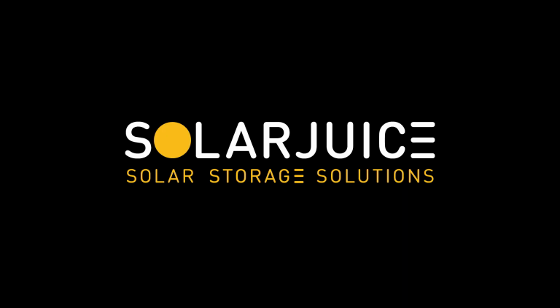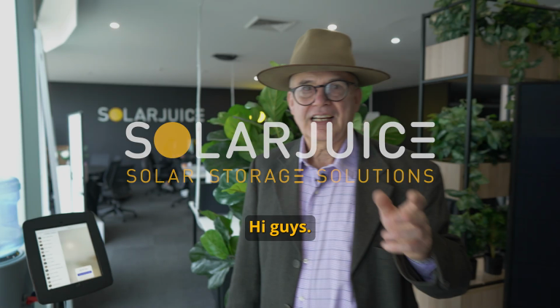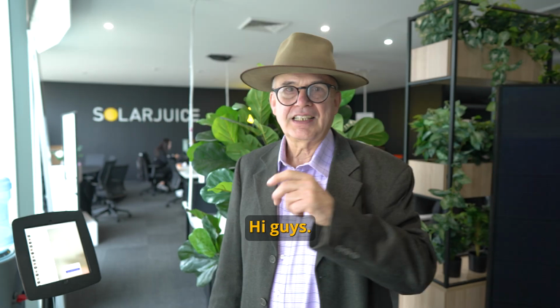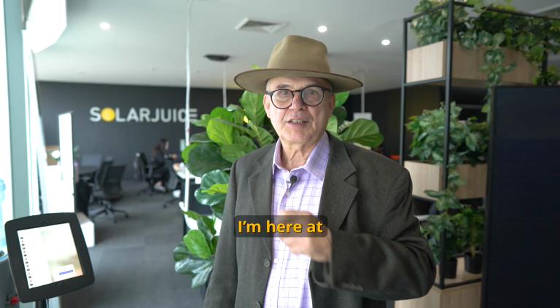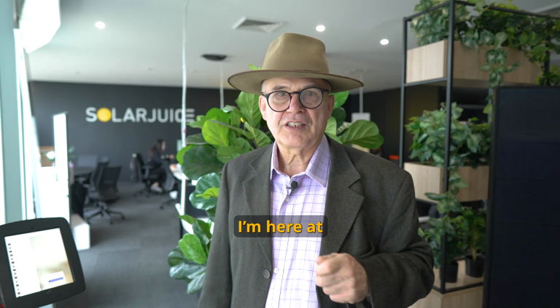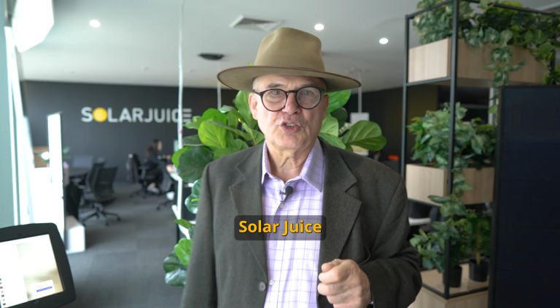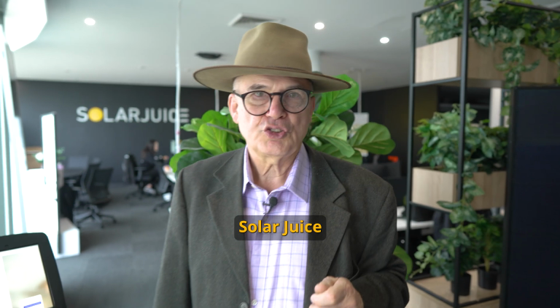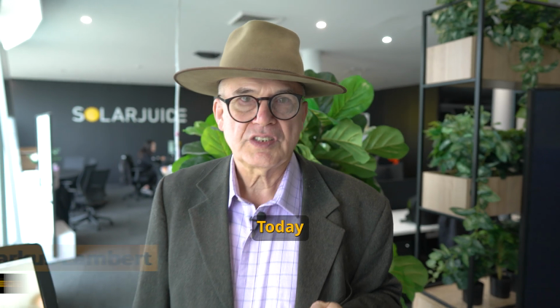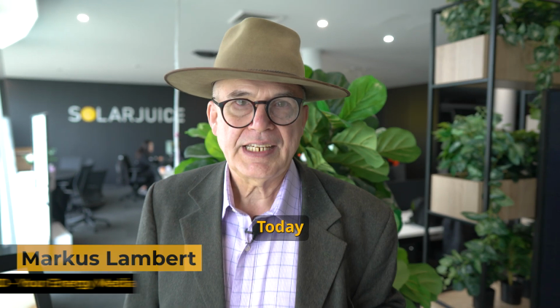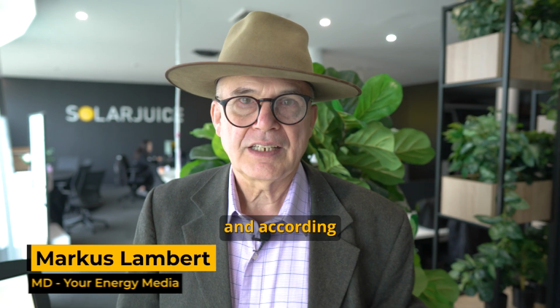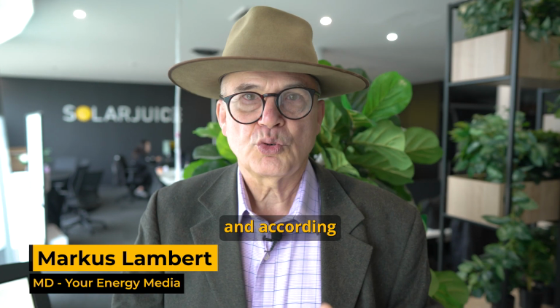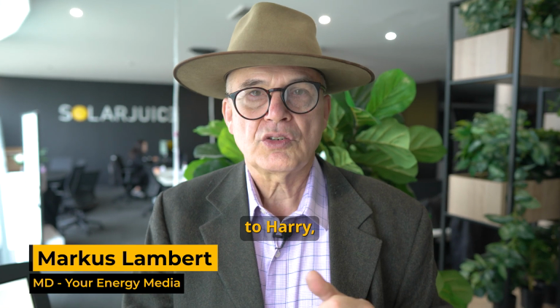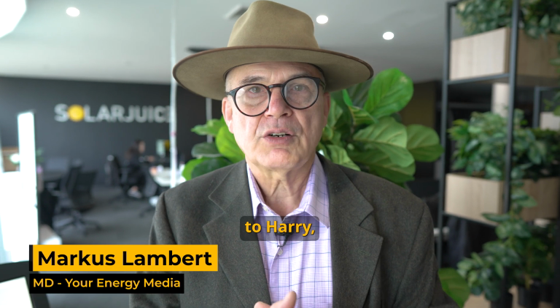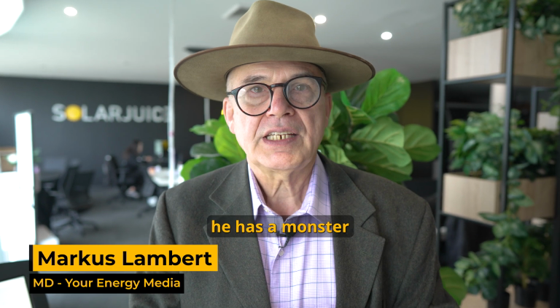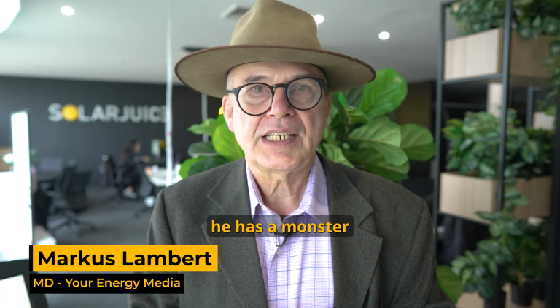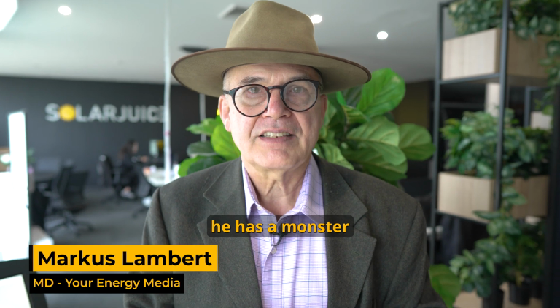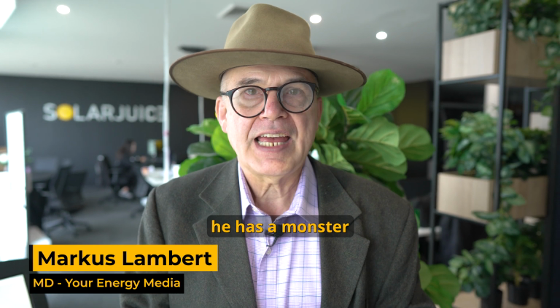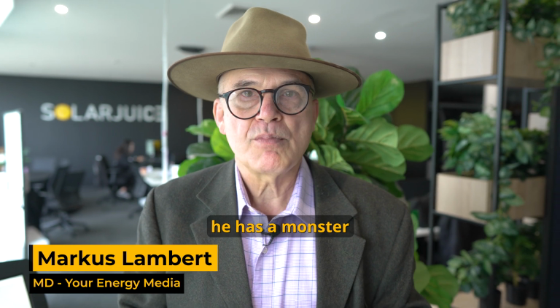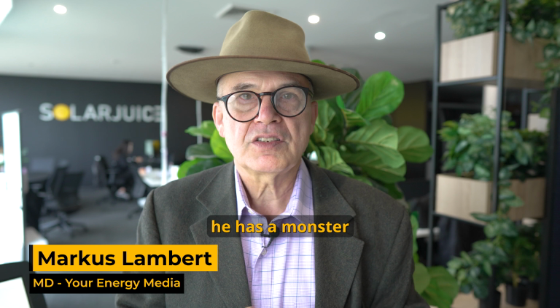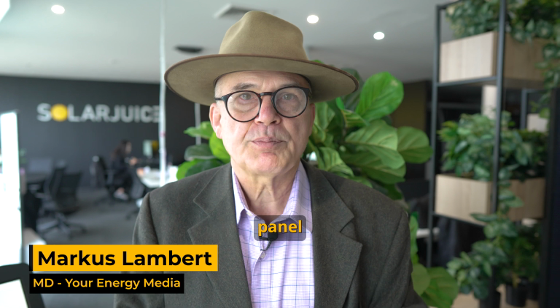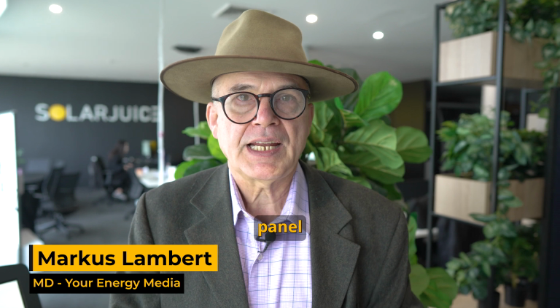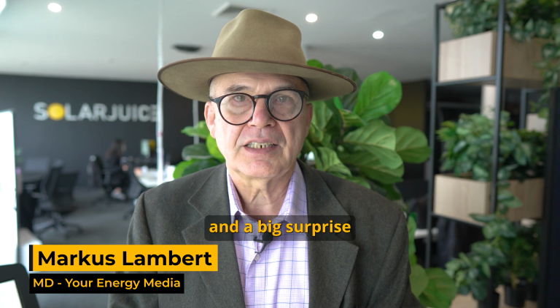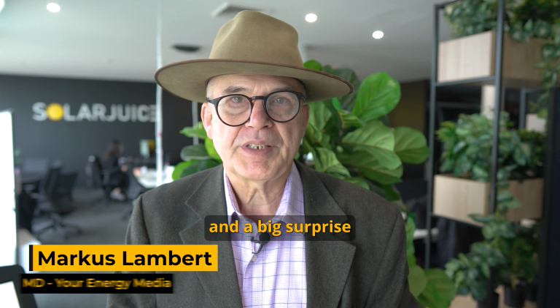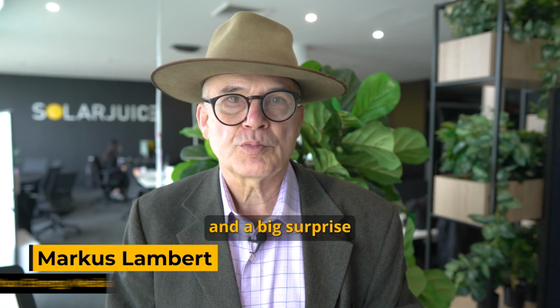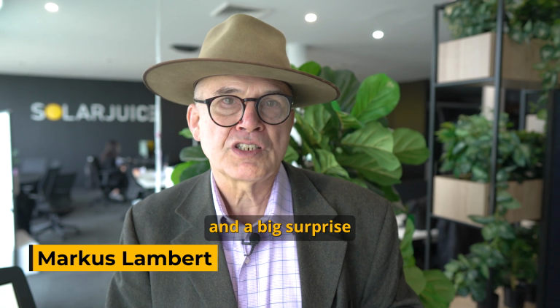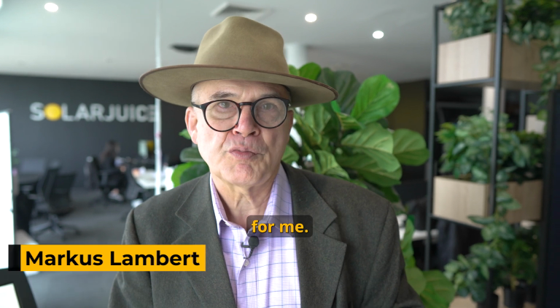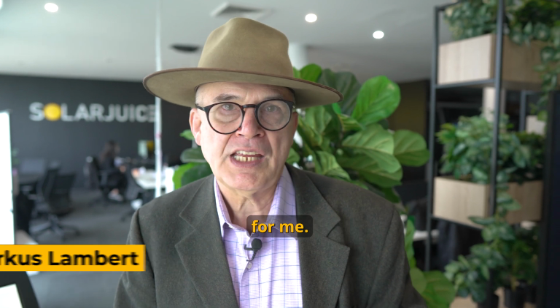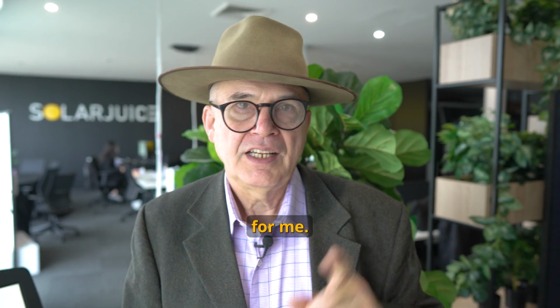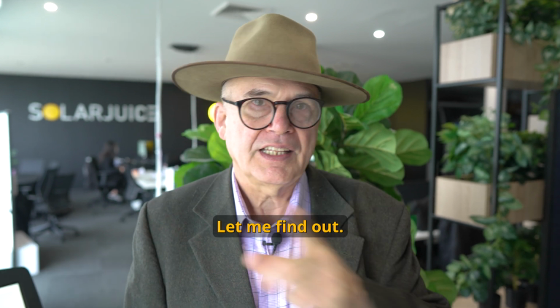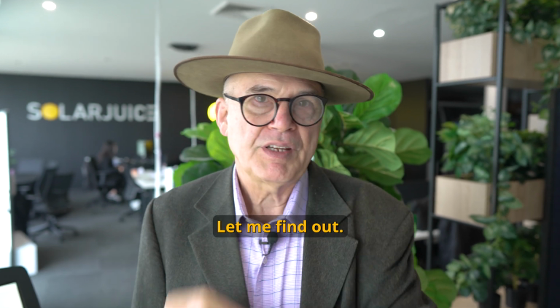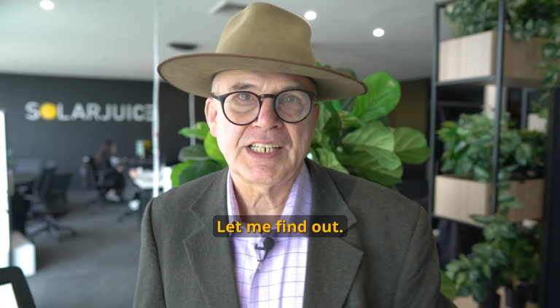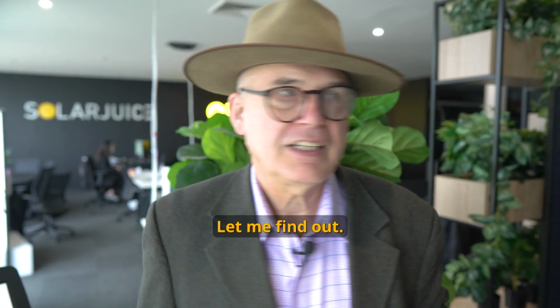Hi guys, I'm here at Solar Juice today and according to Harry, he has a monster panel and a big surprise for me. Let me find out.